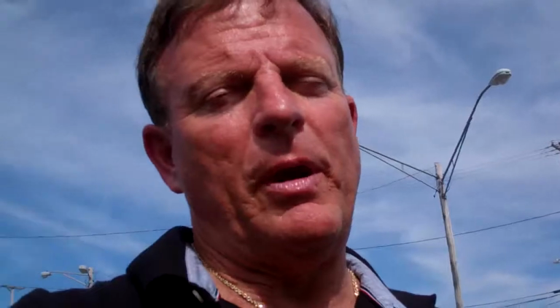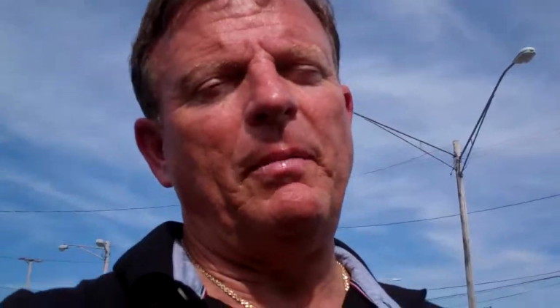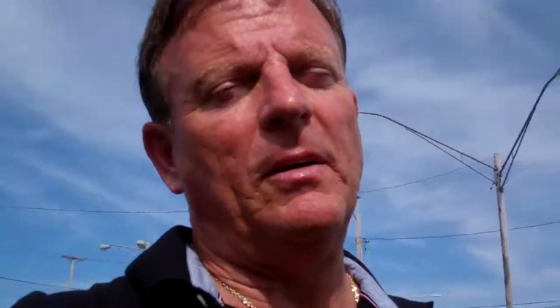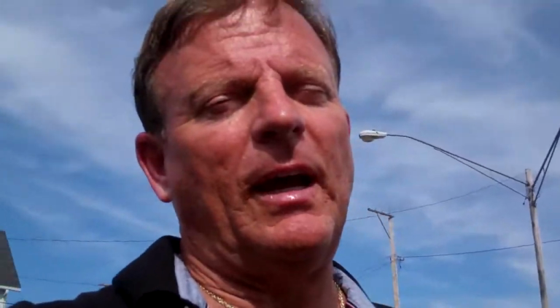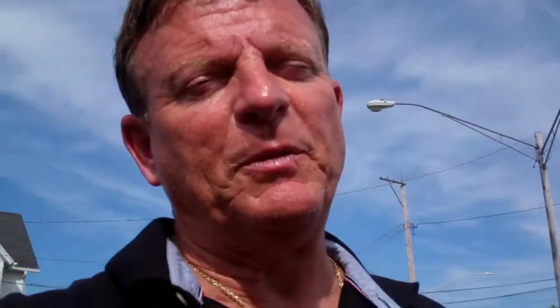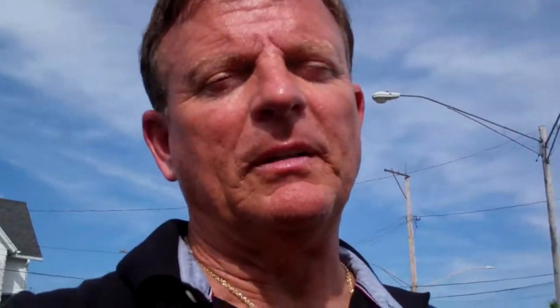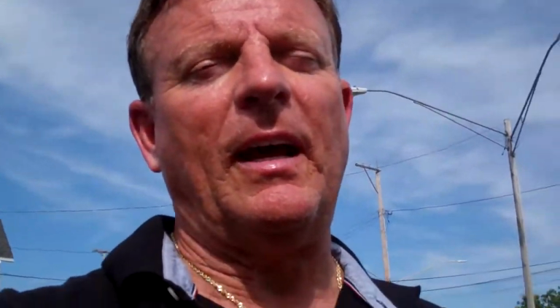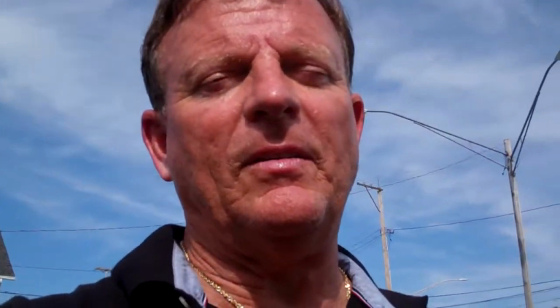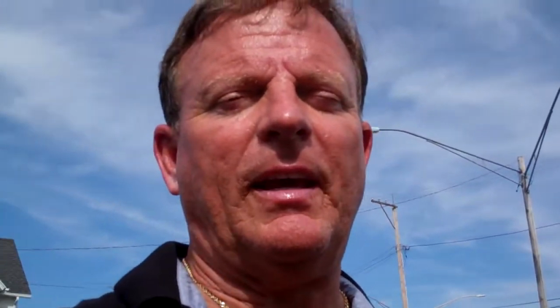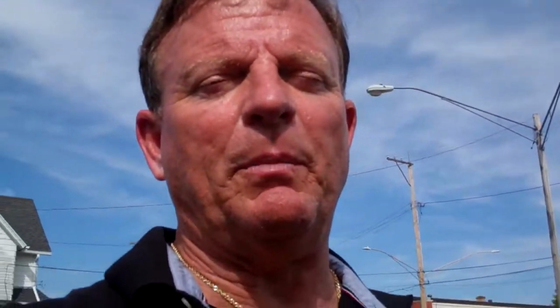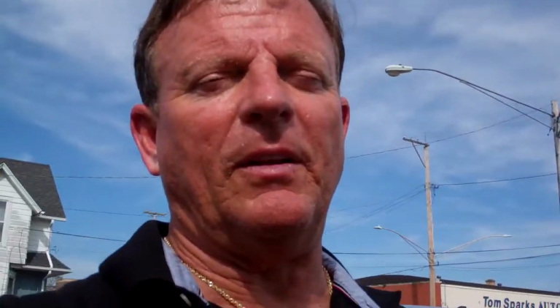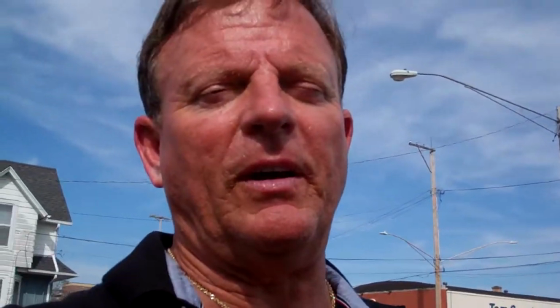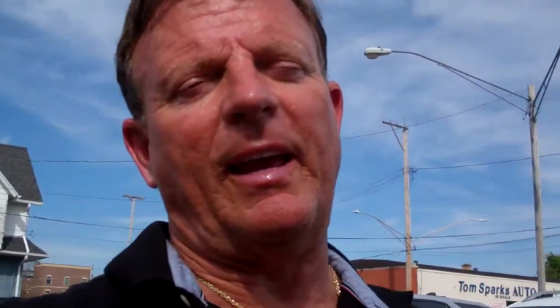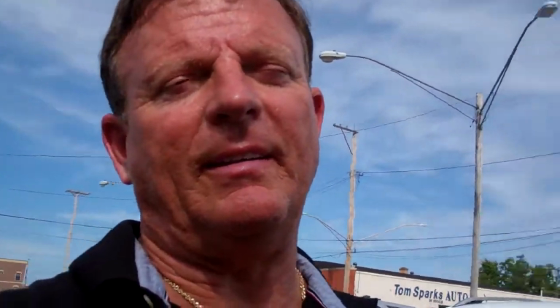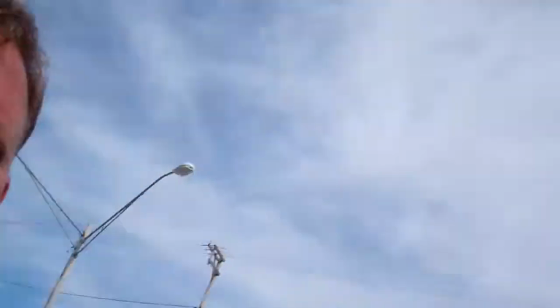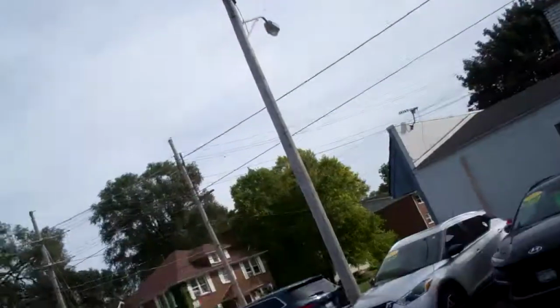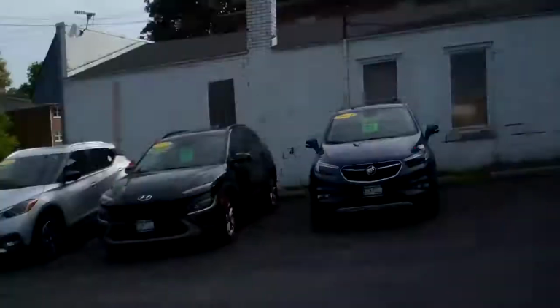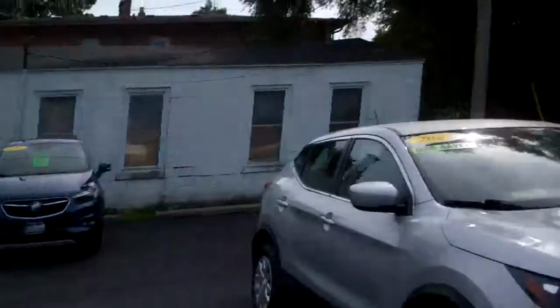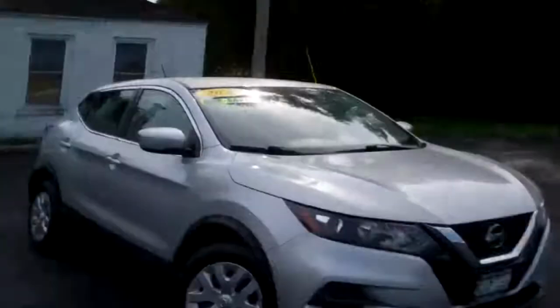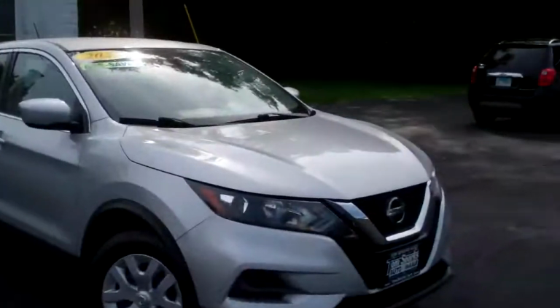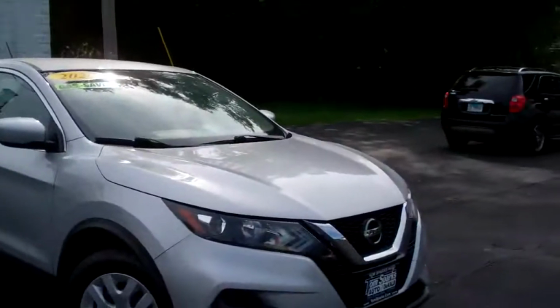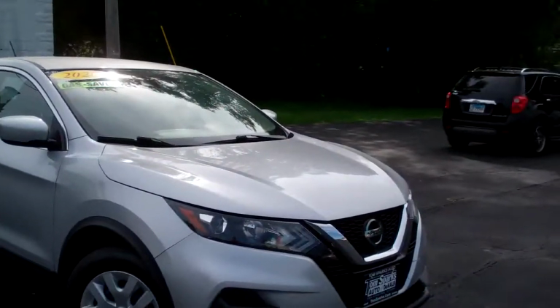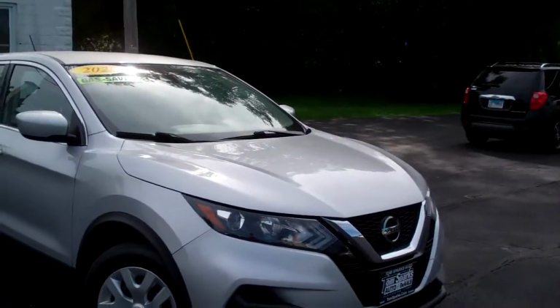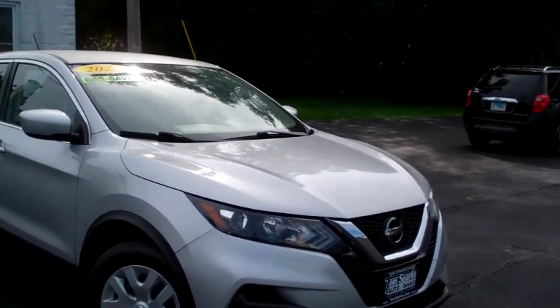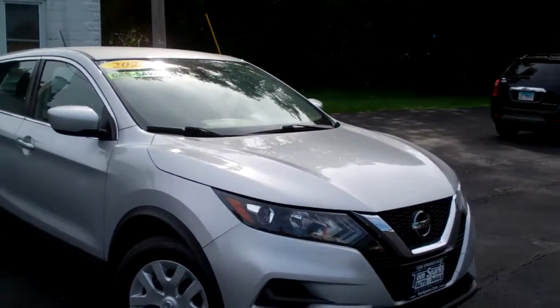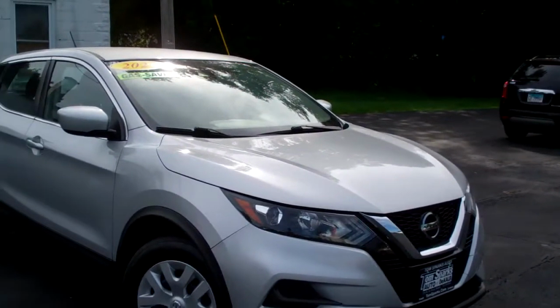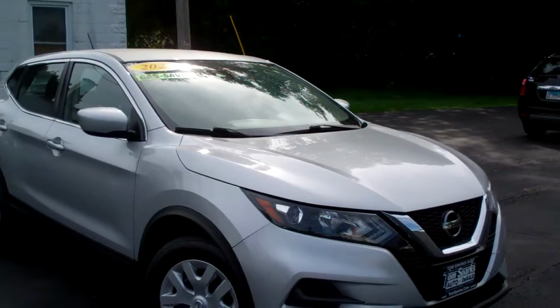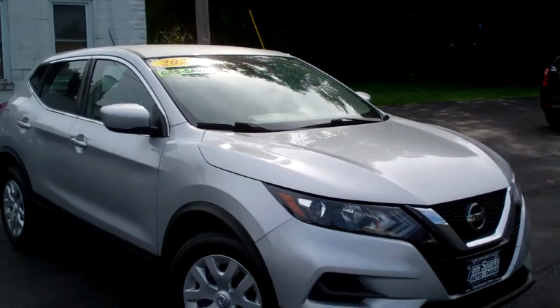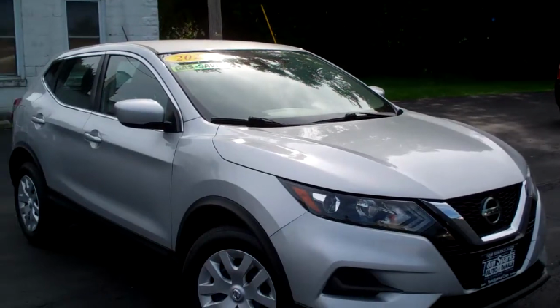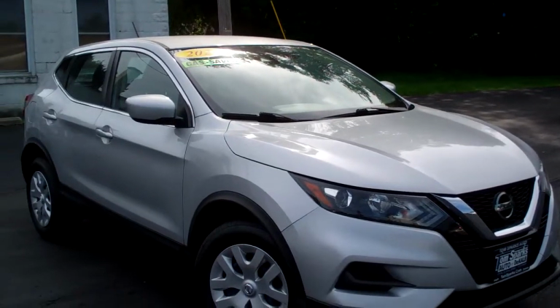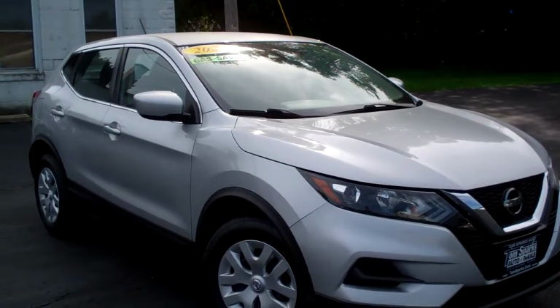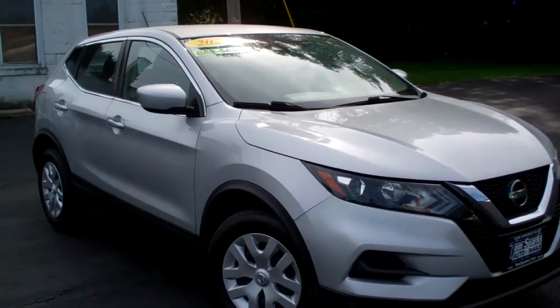Brad Mayo, Tom Sparks Auto, DeKalb, Illinois. Hey, check this out — 2020 Nissan Rogue Sport.